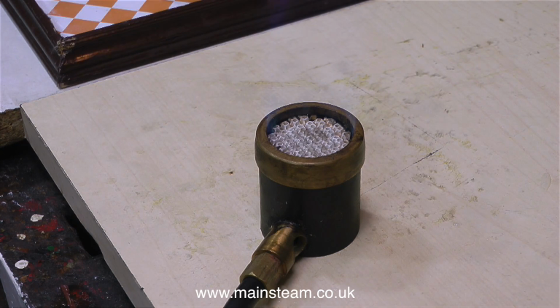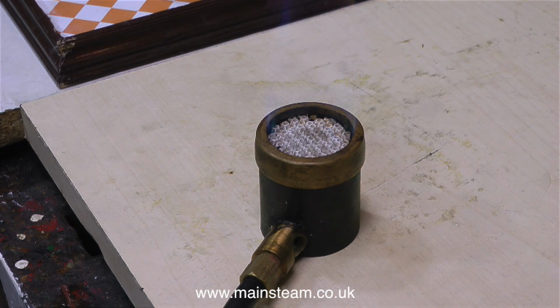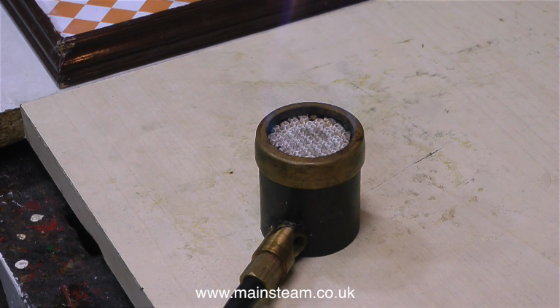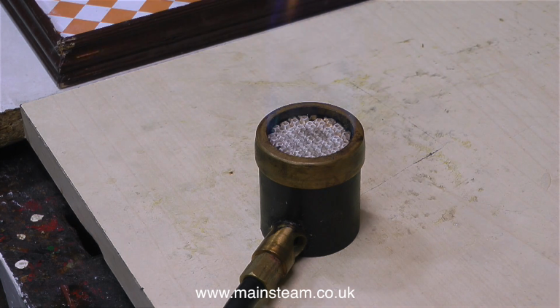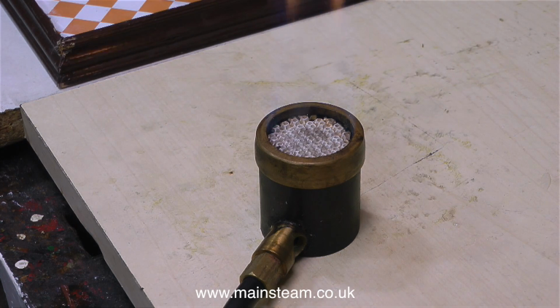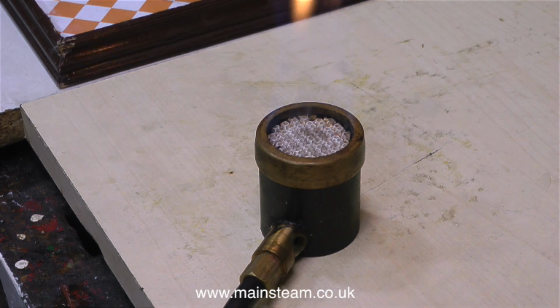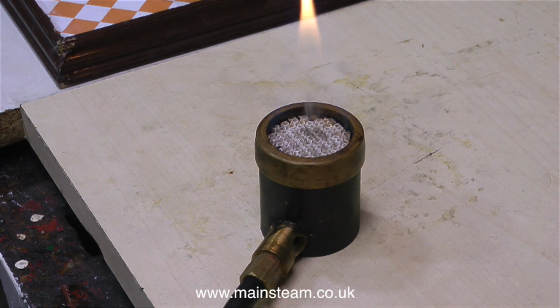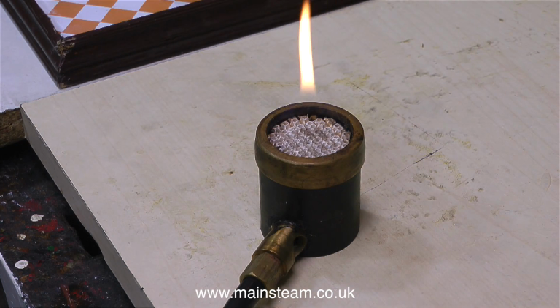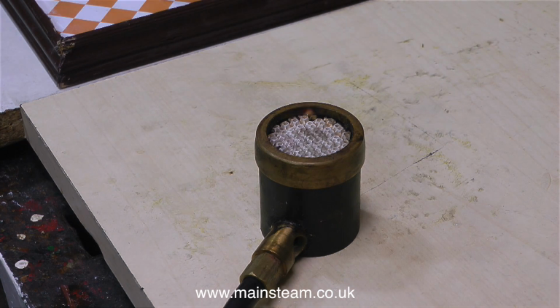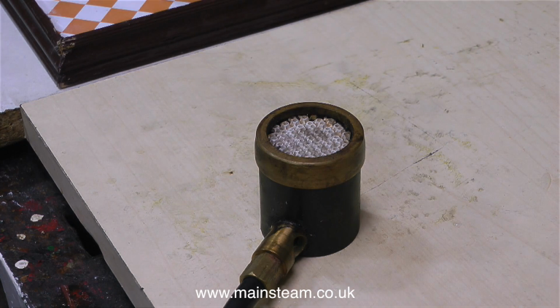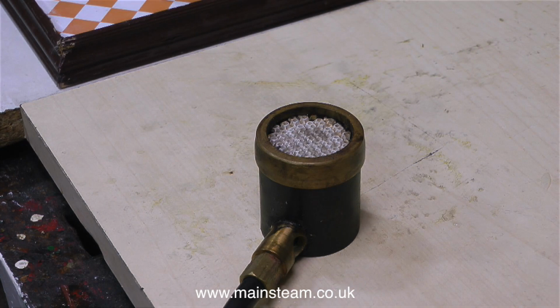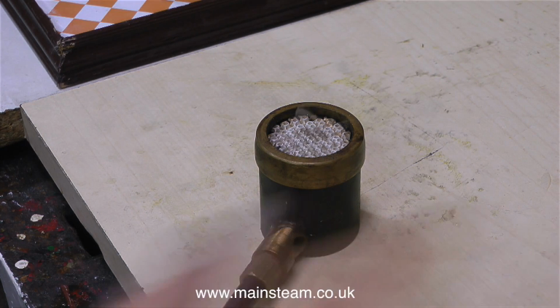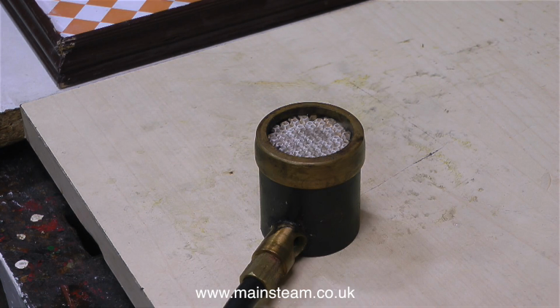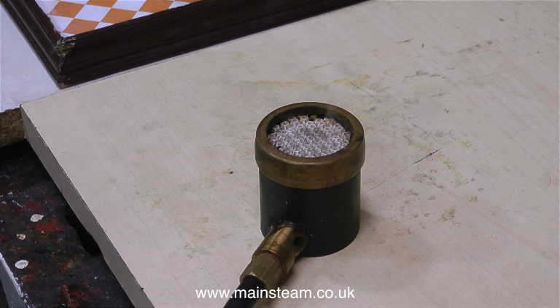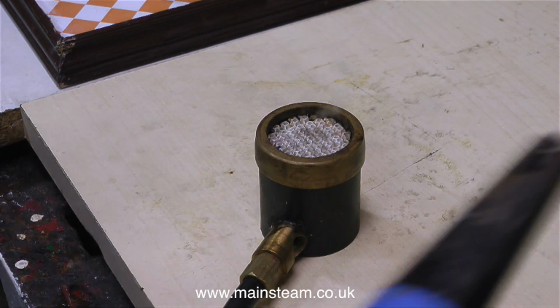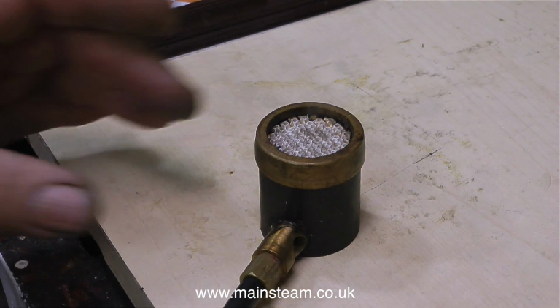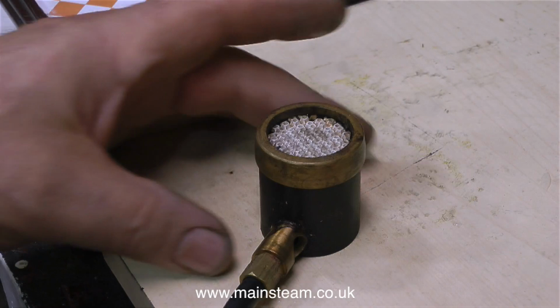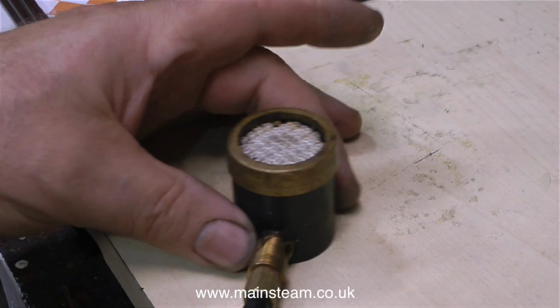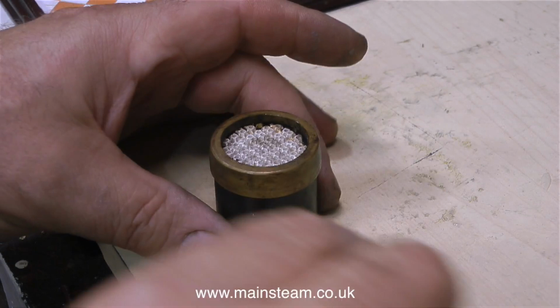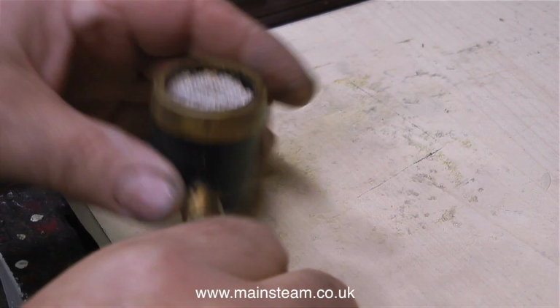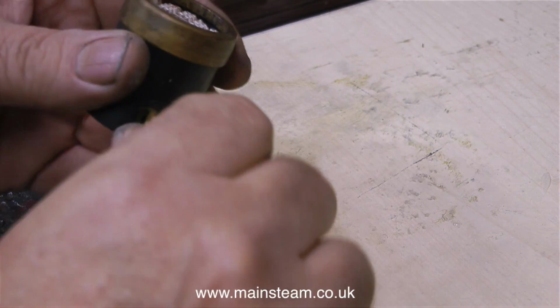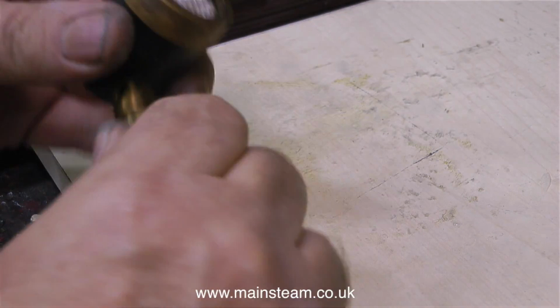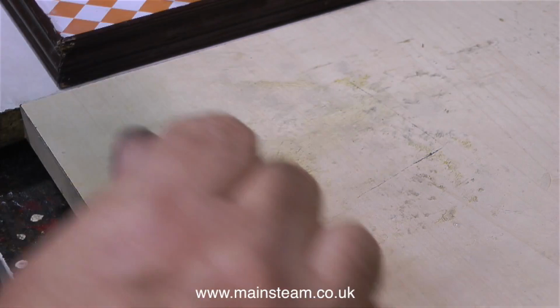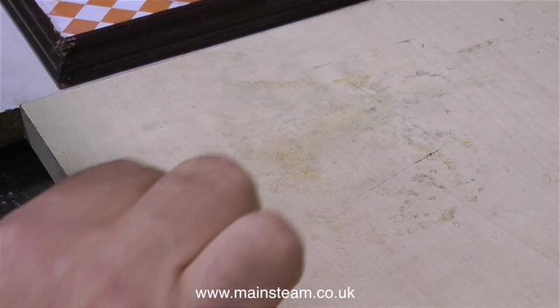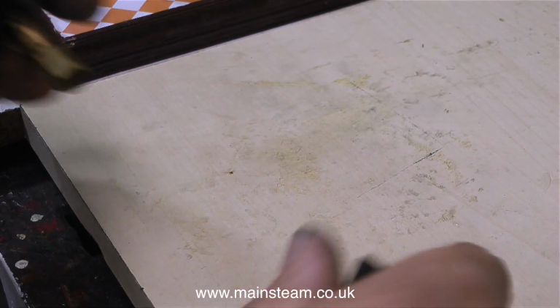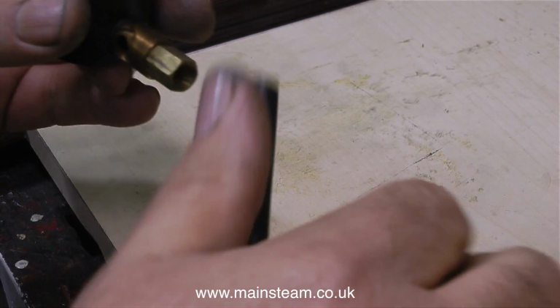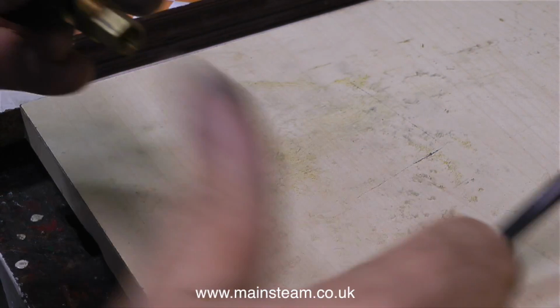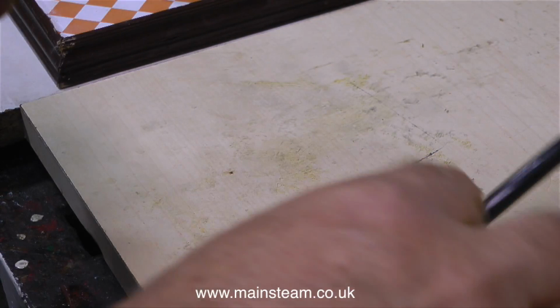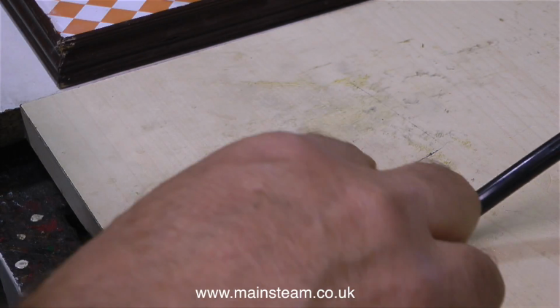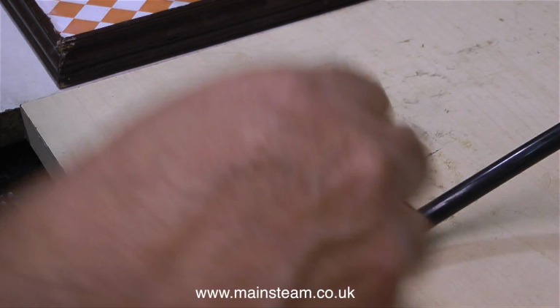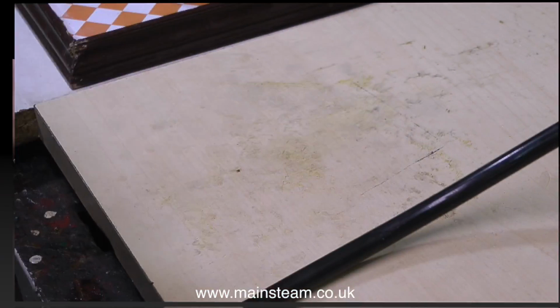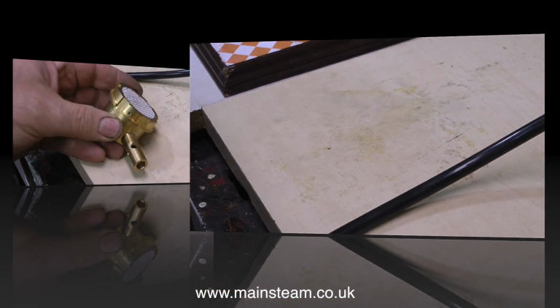It's not the running of the boiler when it's in steam that's the problem — it's raising steam from cold. And this small burner would be no good at all.